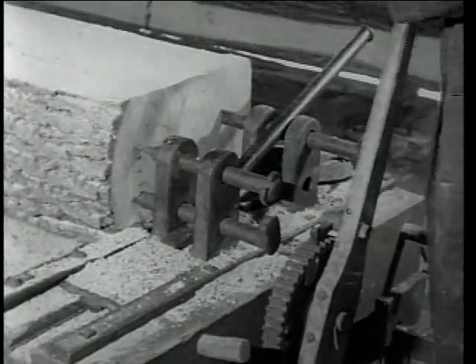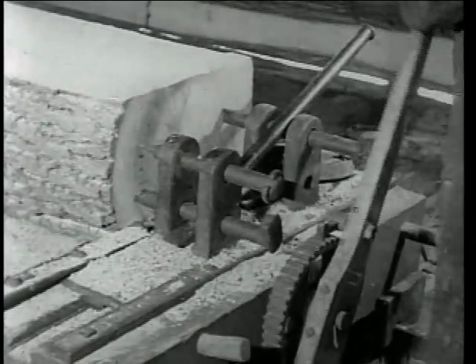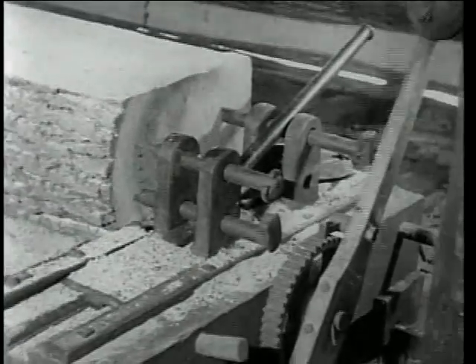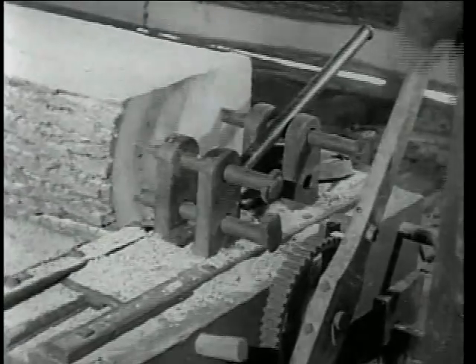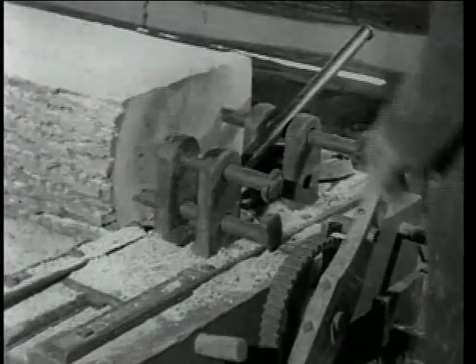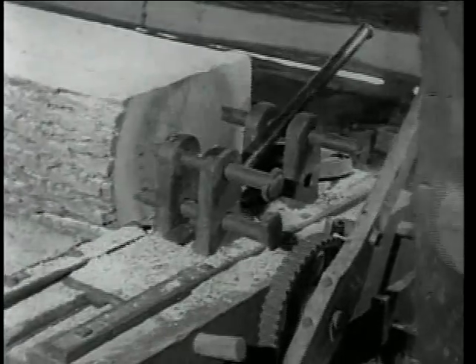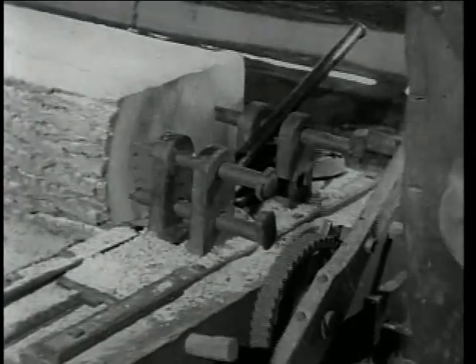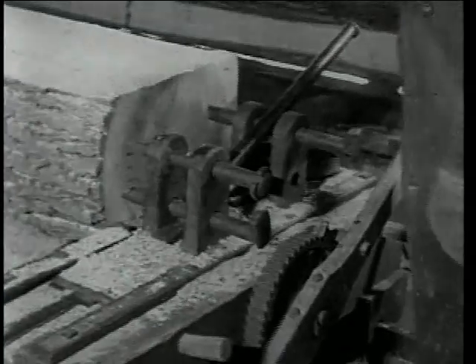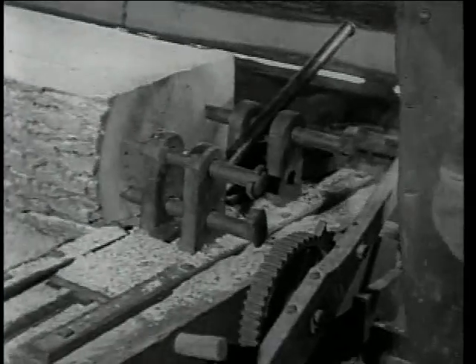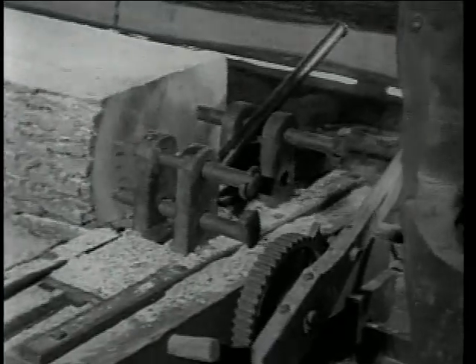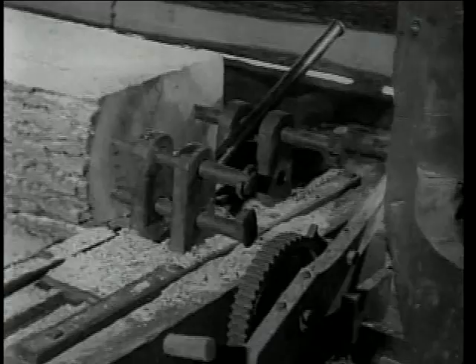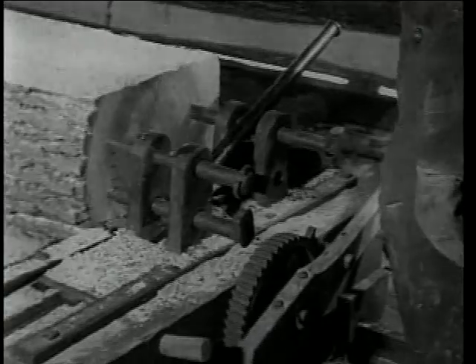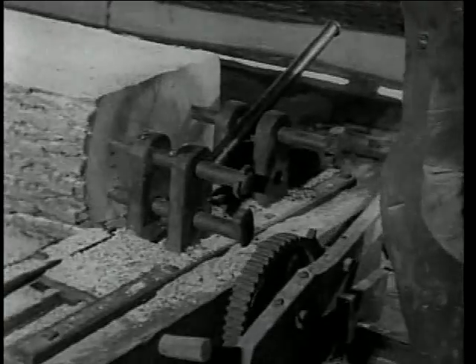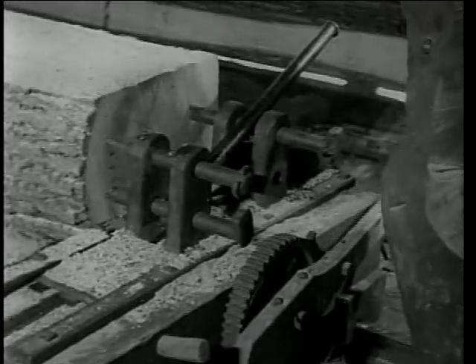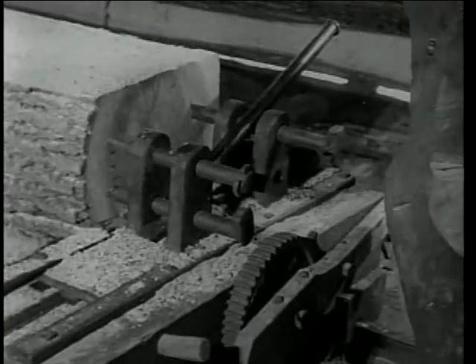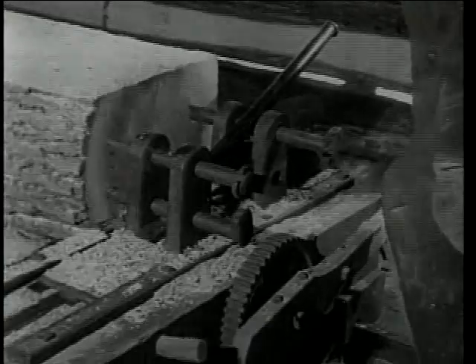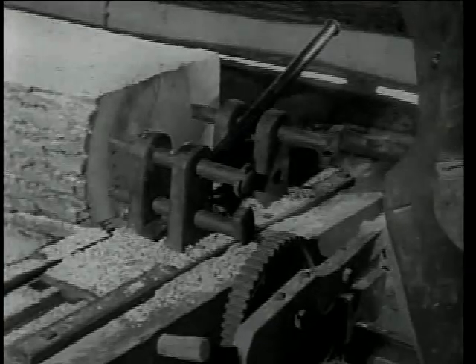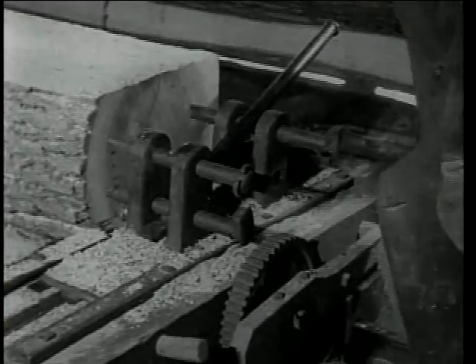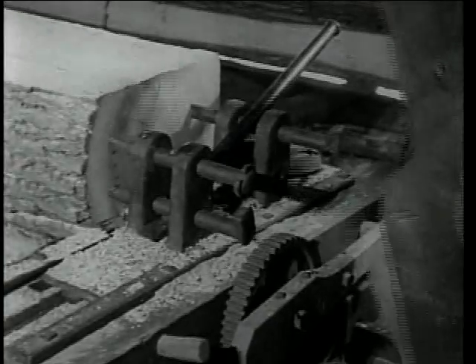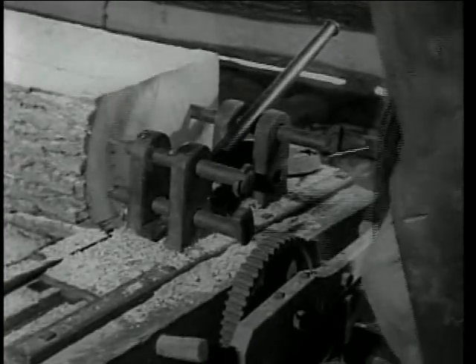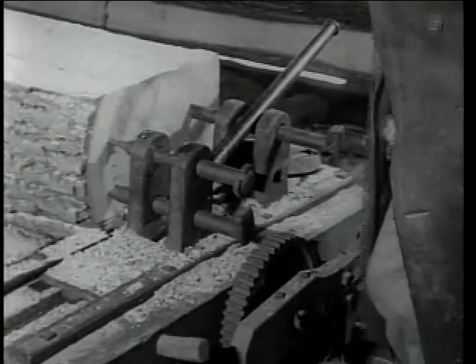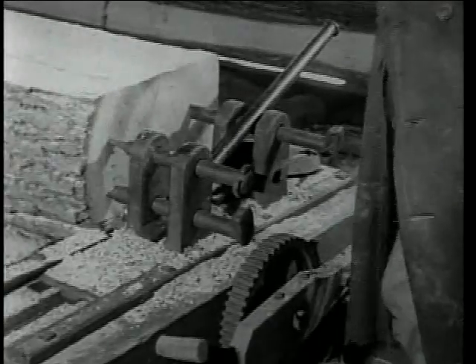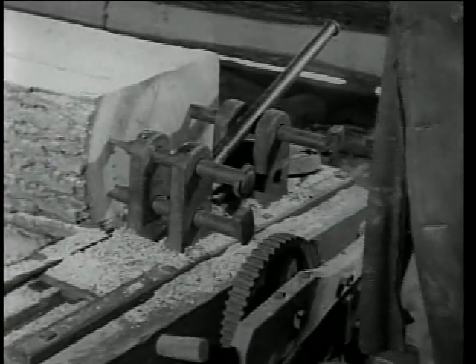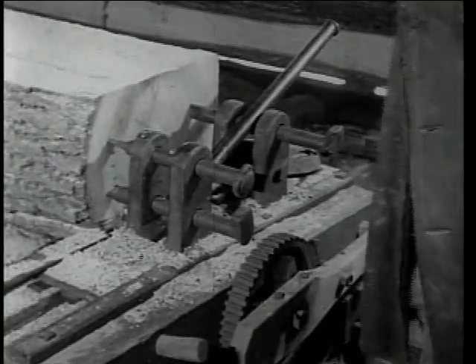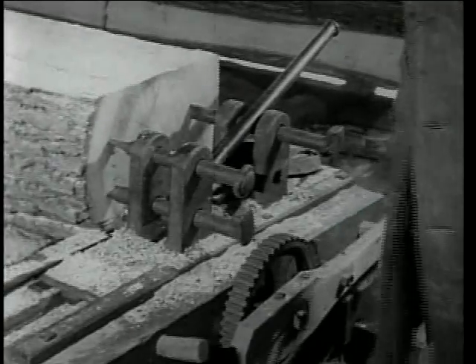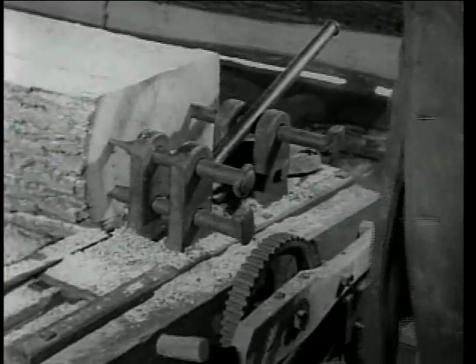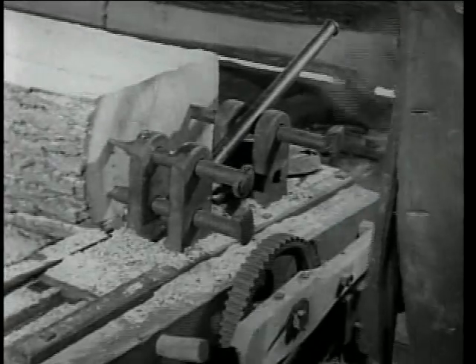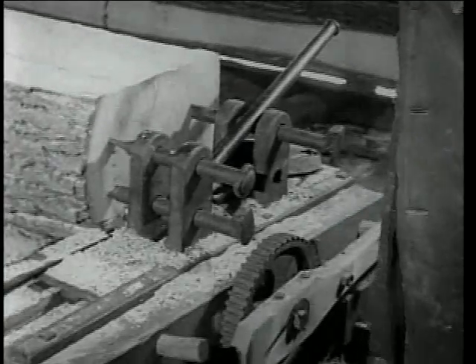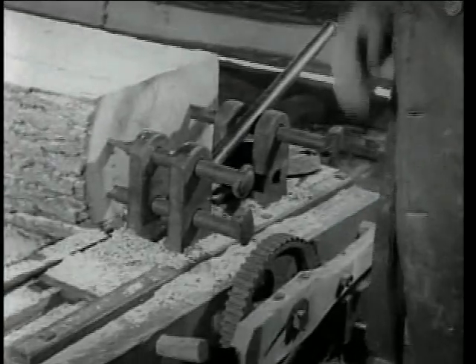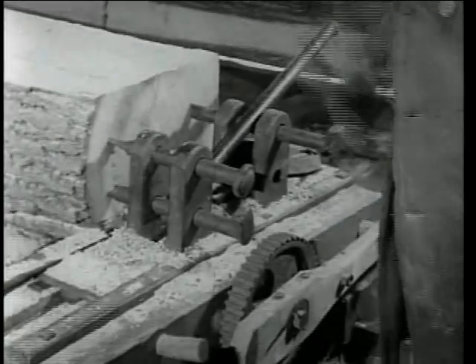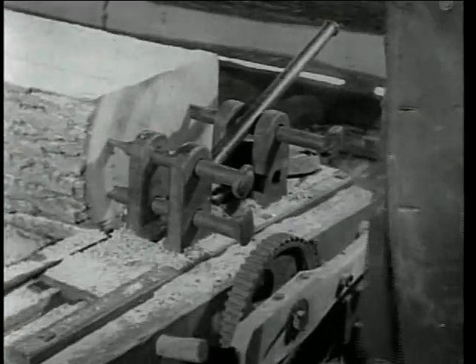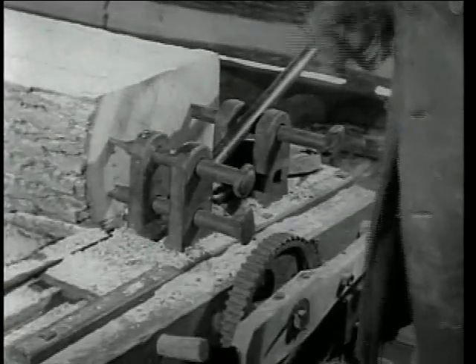Once again, Mr. Kirkwood uses the ratchet gear to reposition the log for the next cut. Steel log dogs hold the log in place.